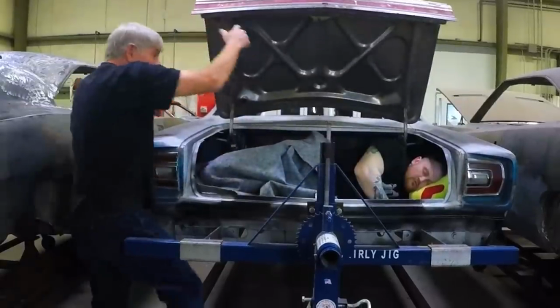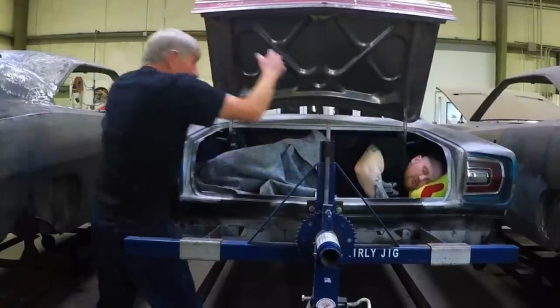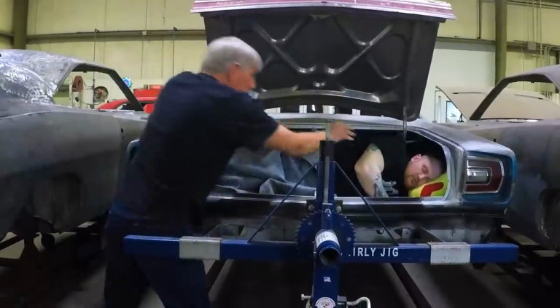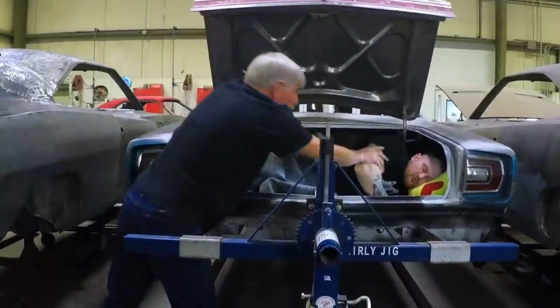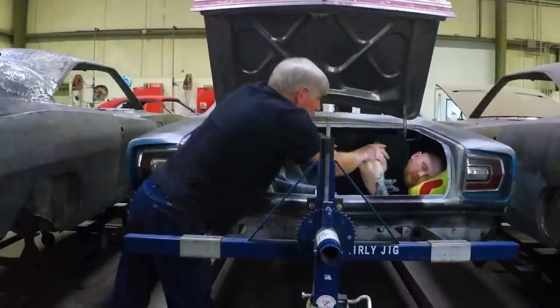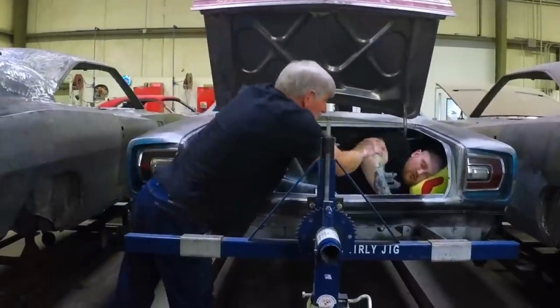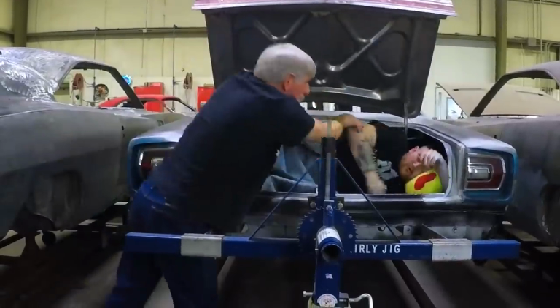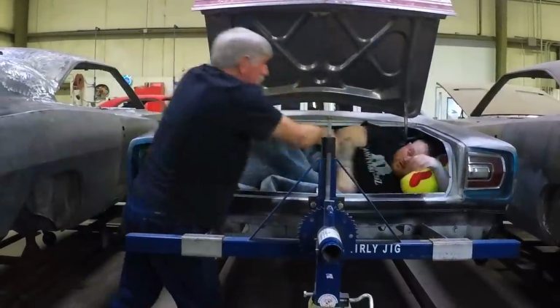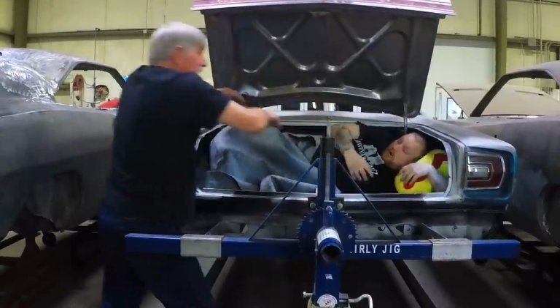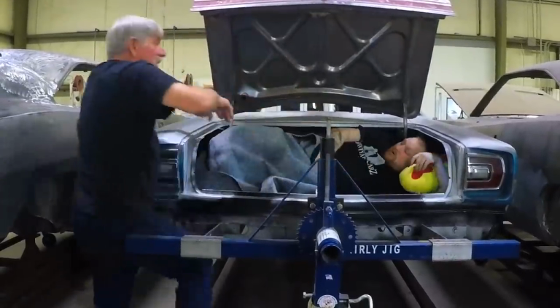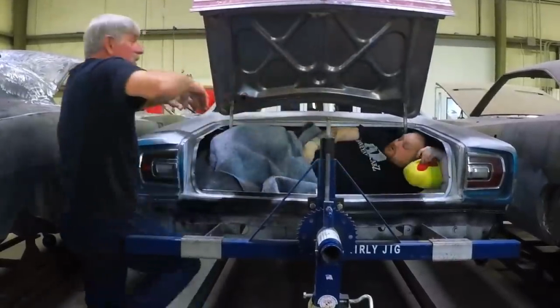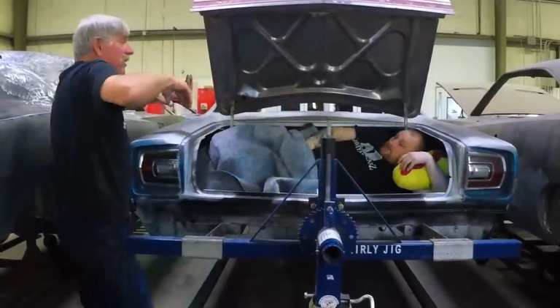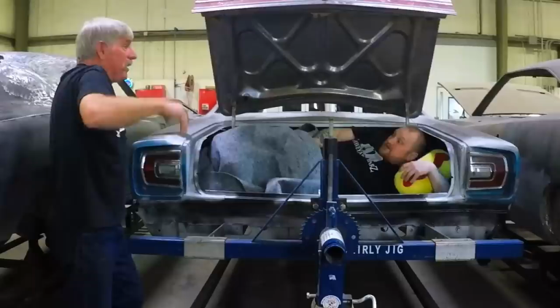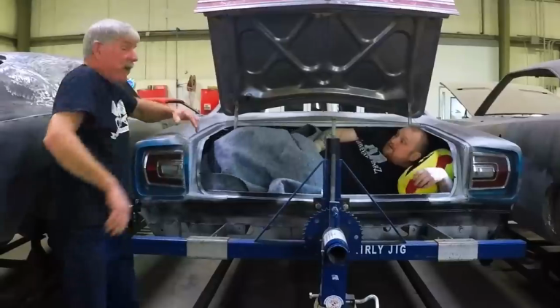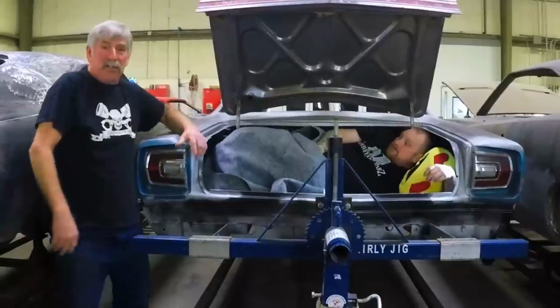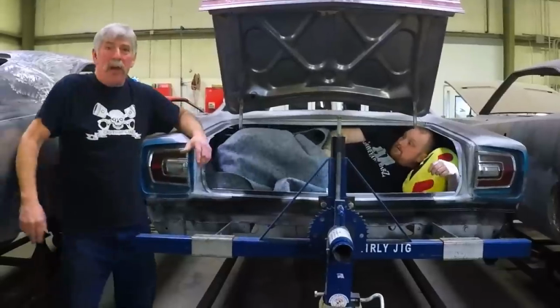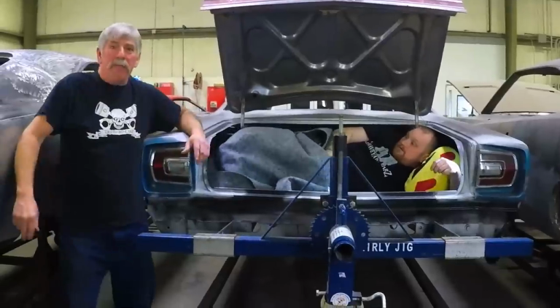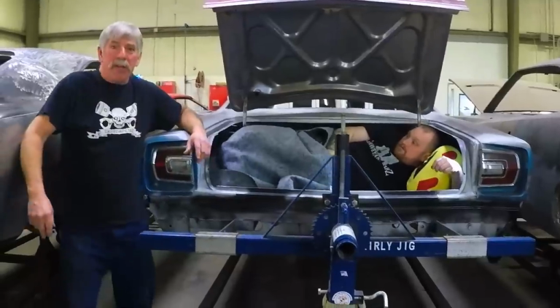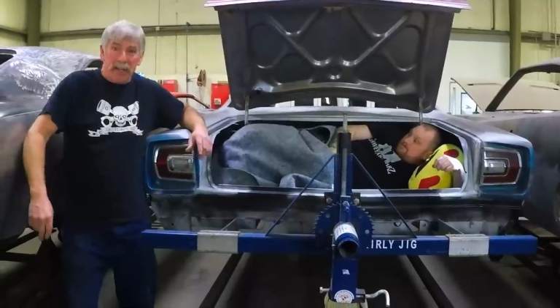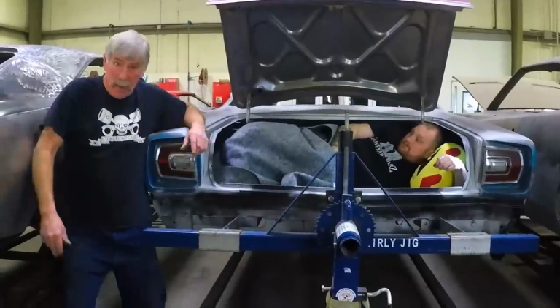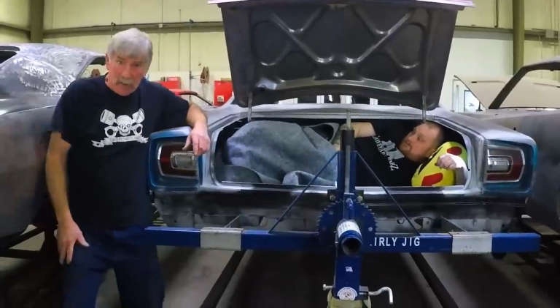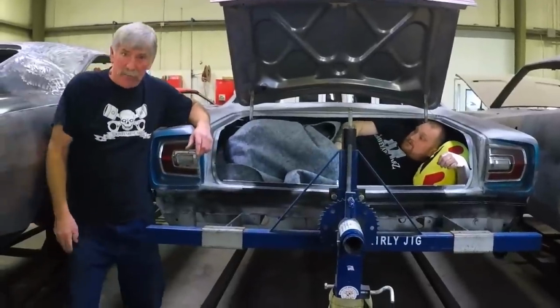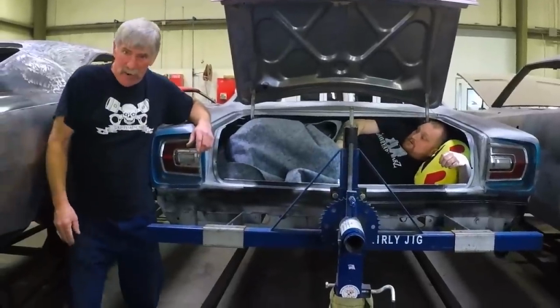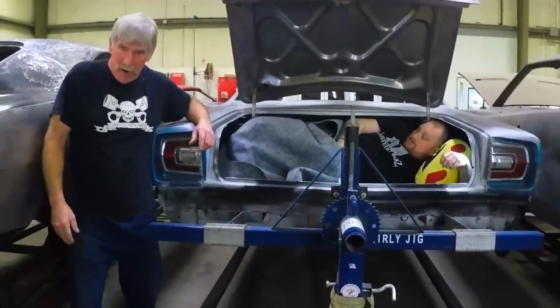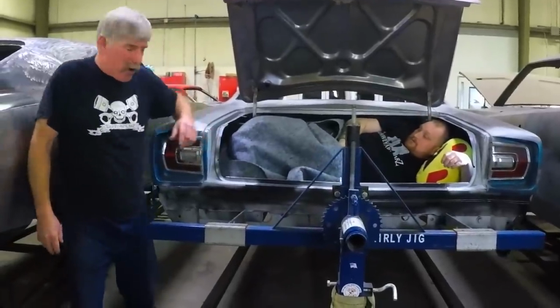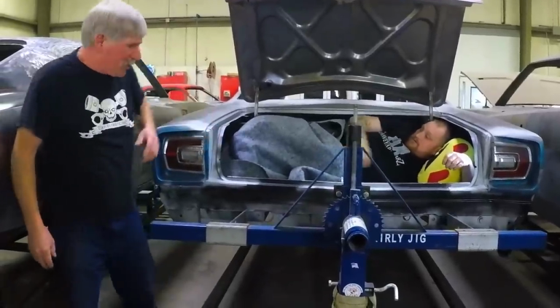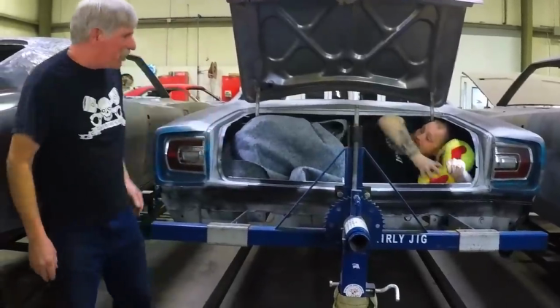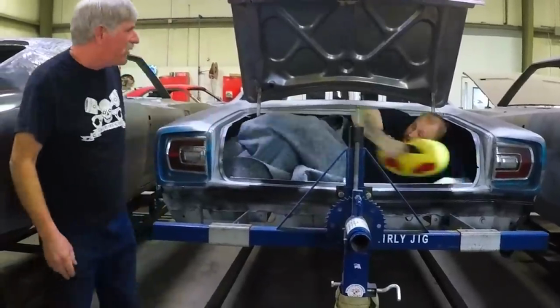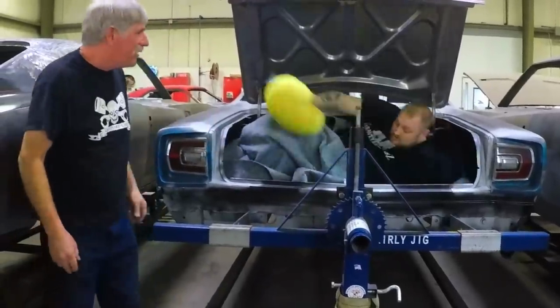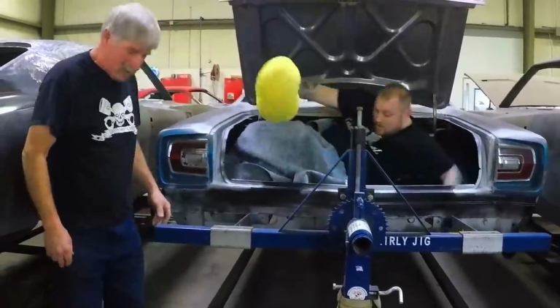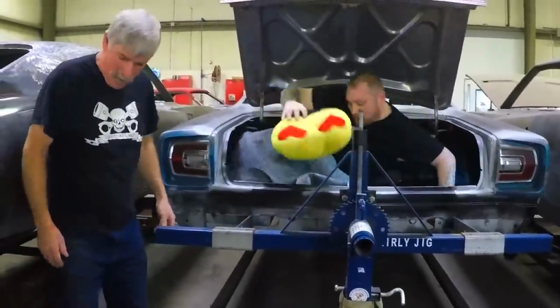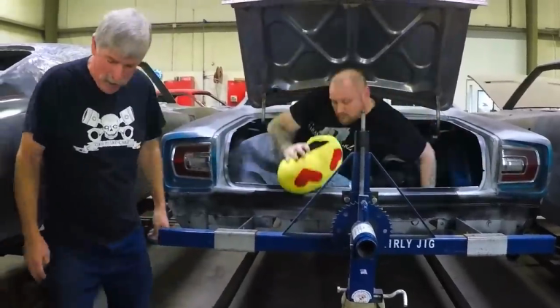Hey, George, wake up! What time is it? It's time for the next episode of Graveyard Cars. Let's go, let's go! Okay.